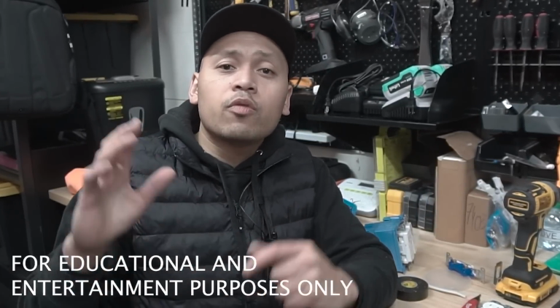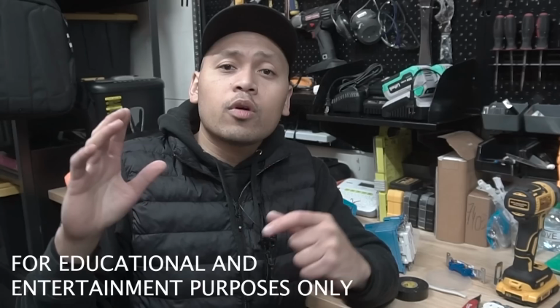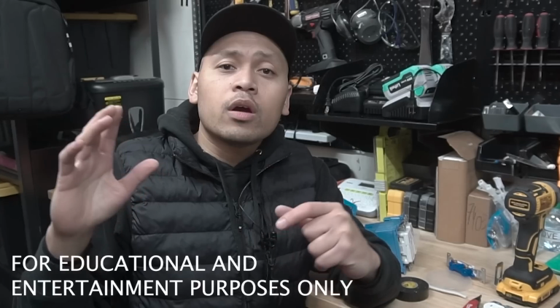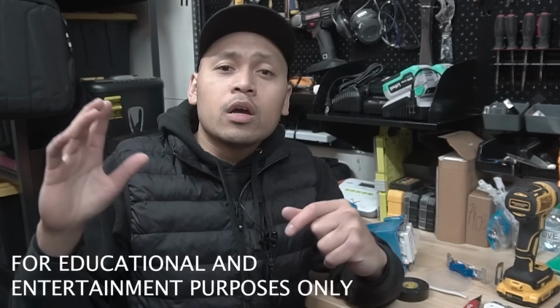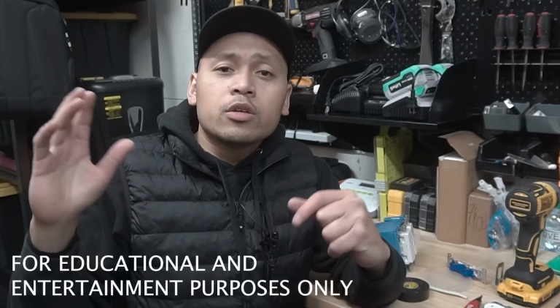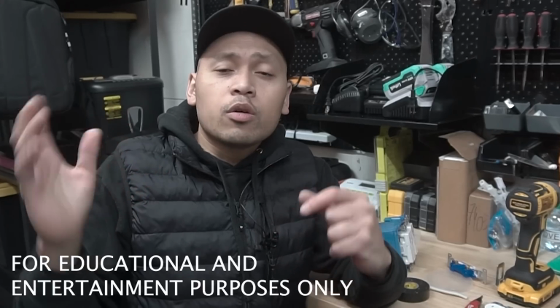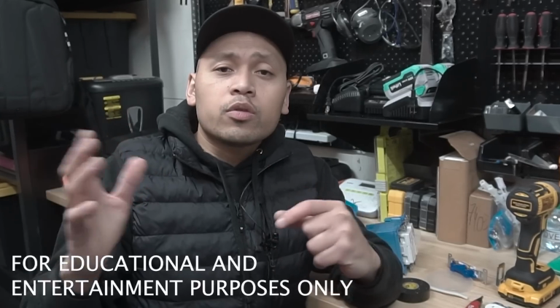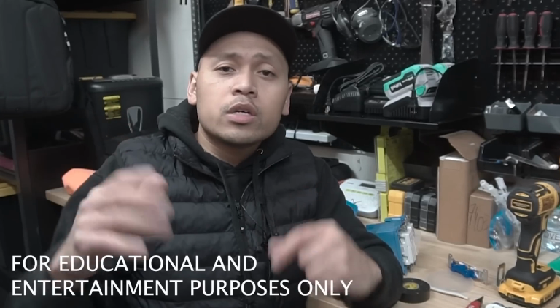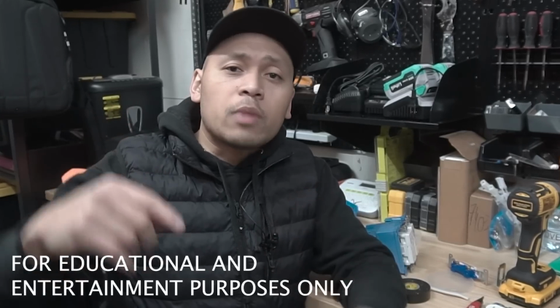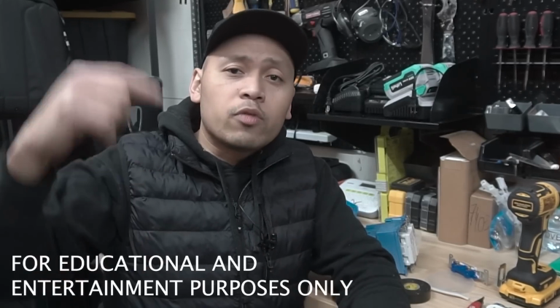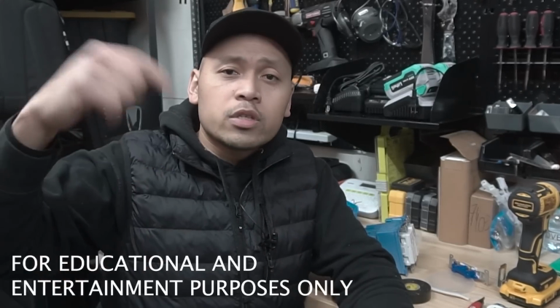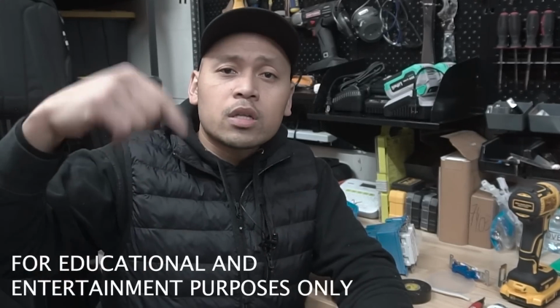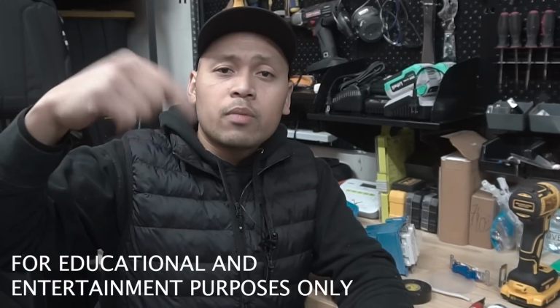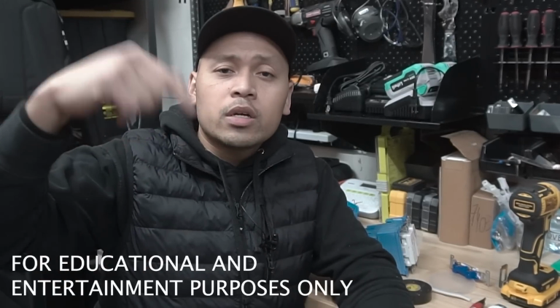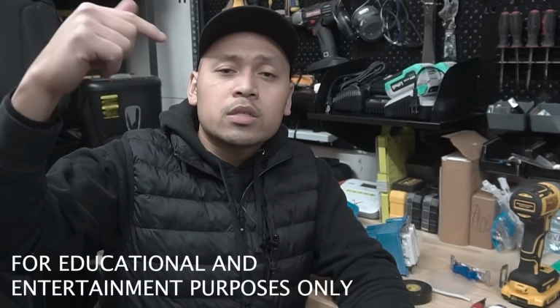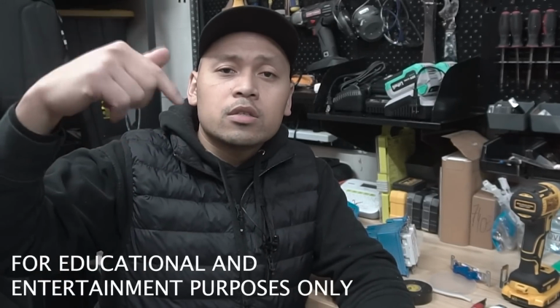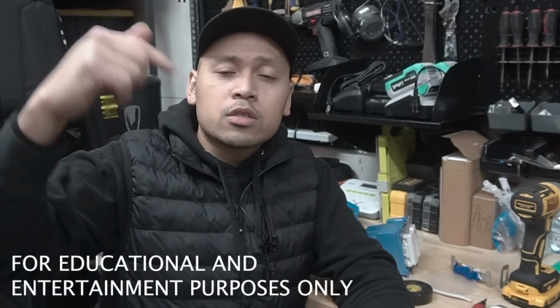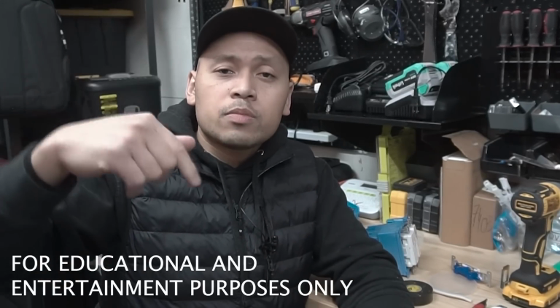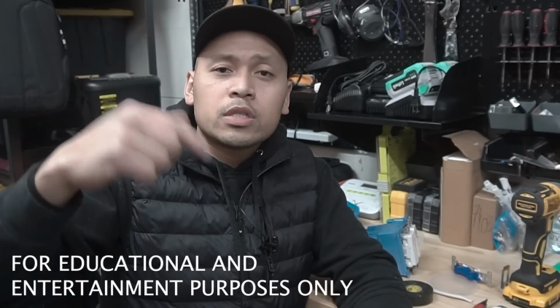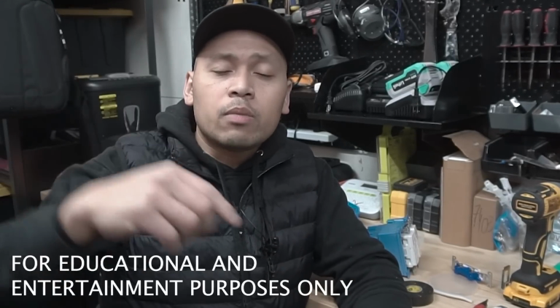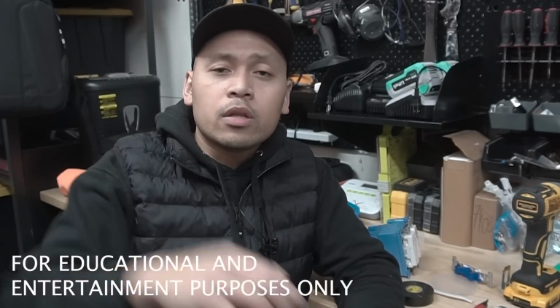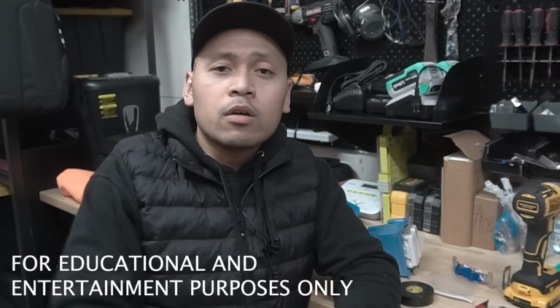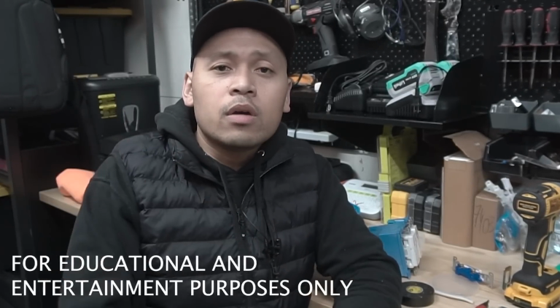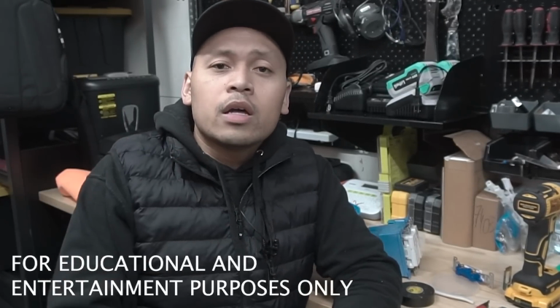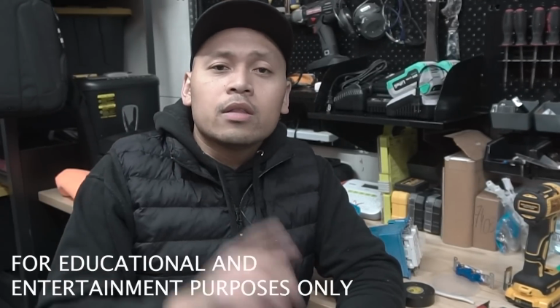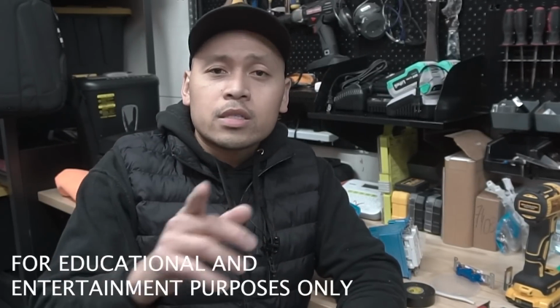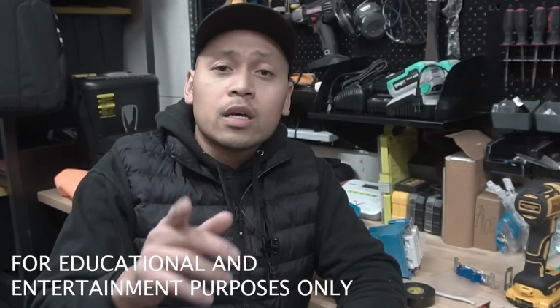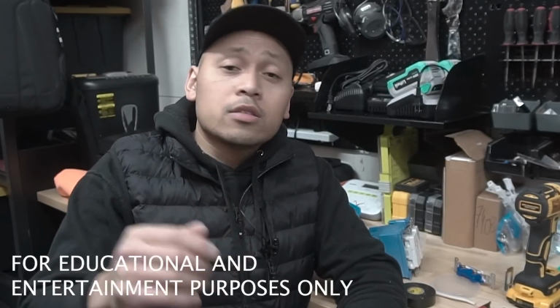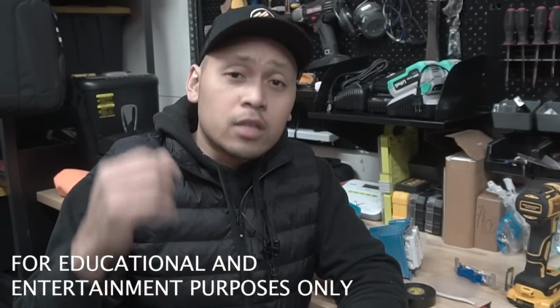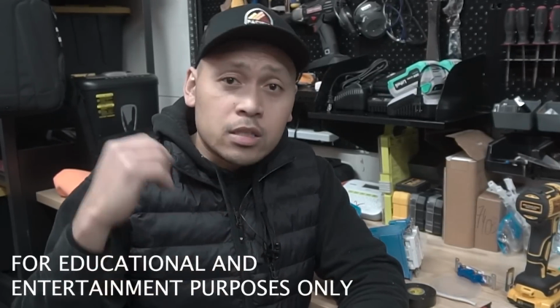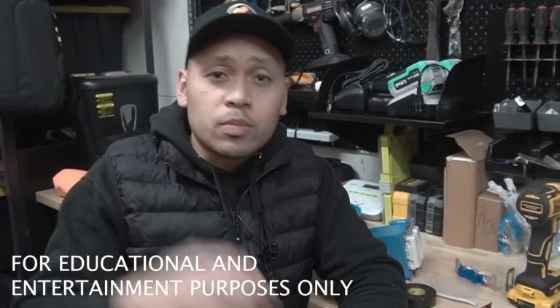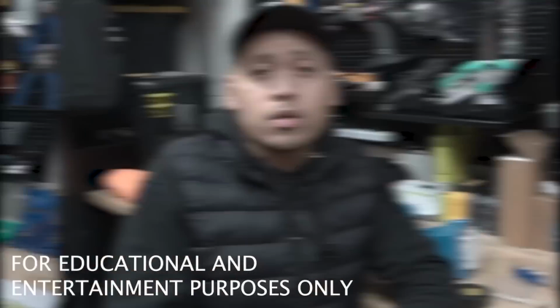Before you go through this, my full disclaimer is in the description down below.